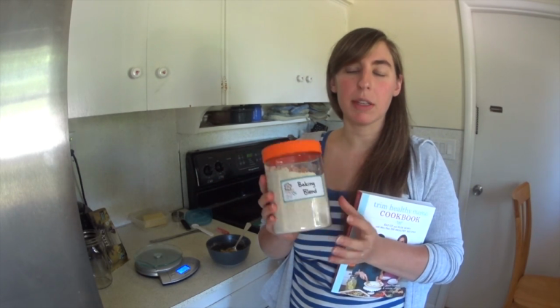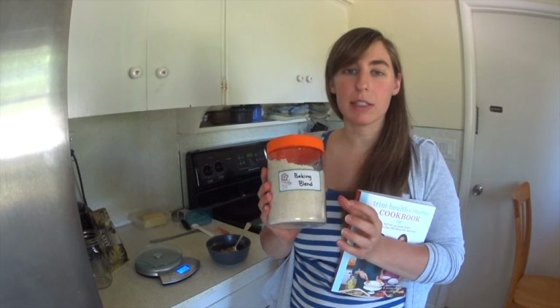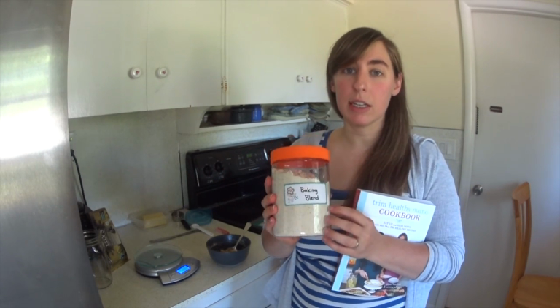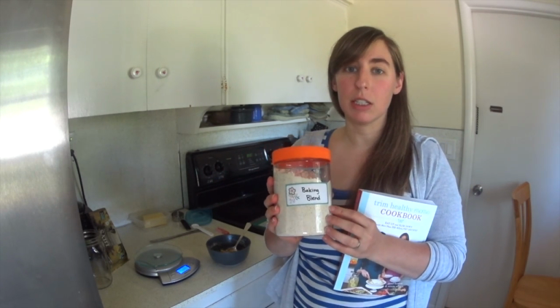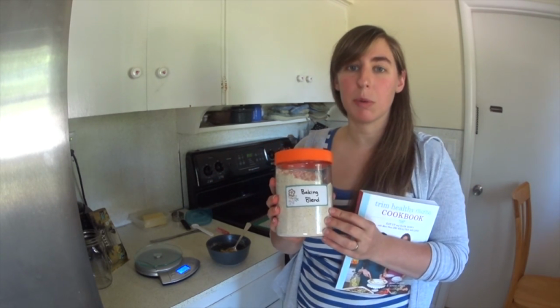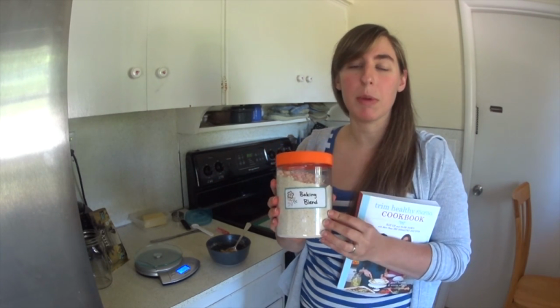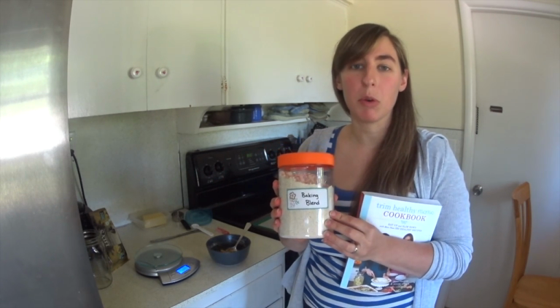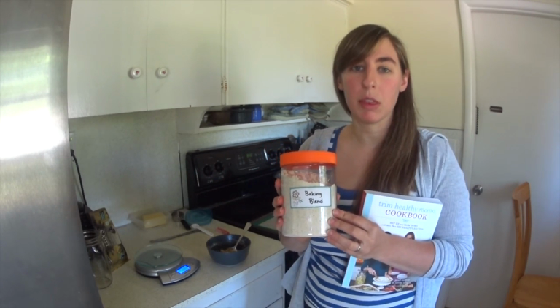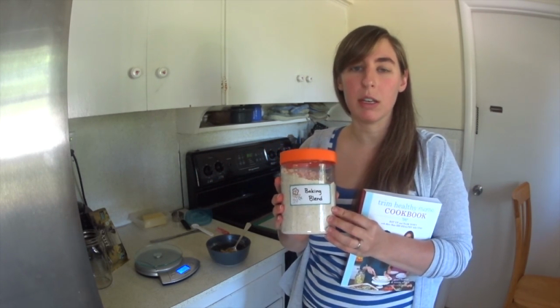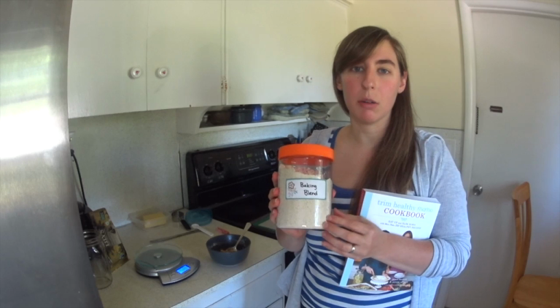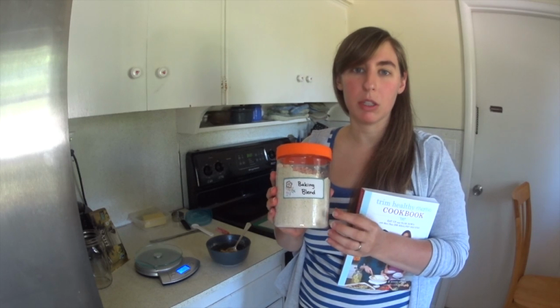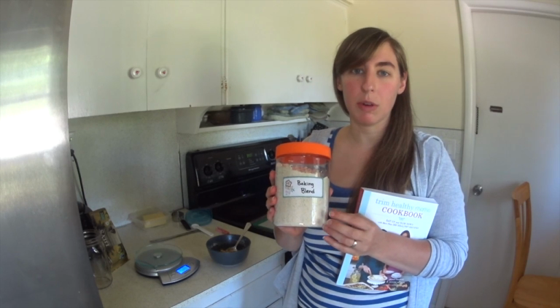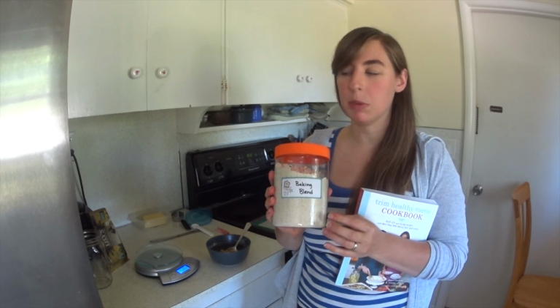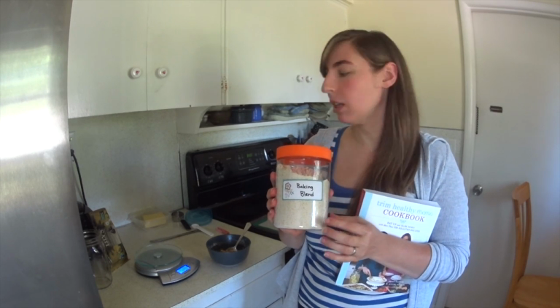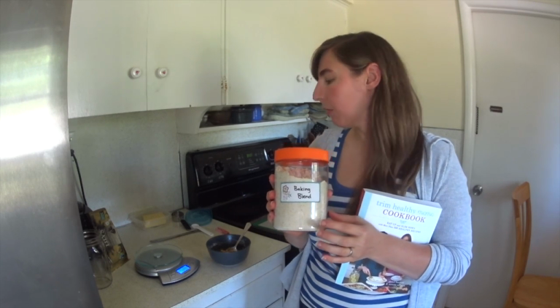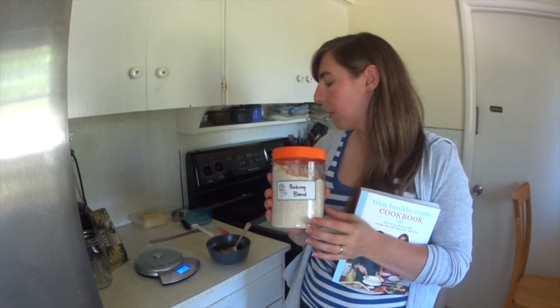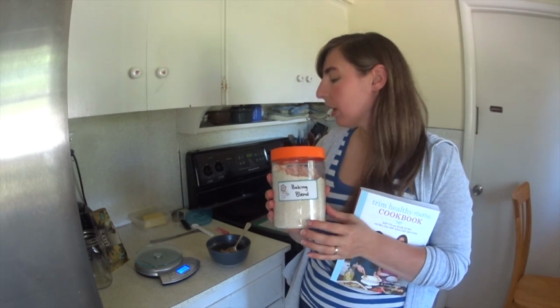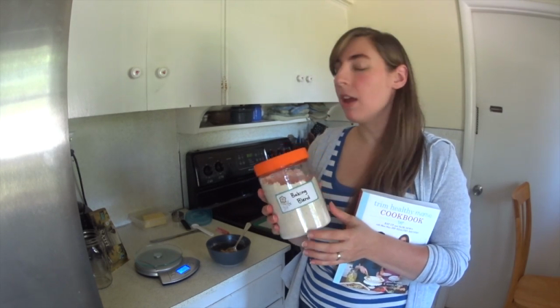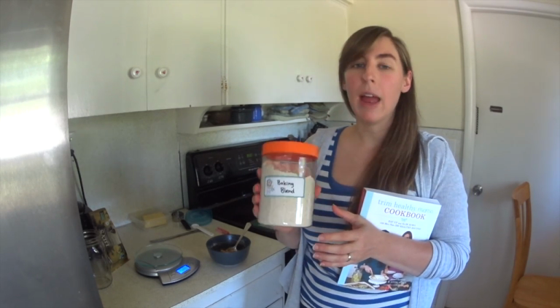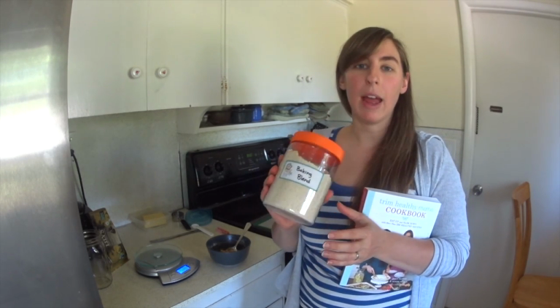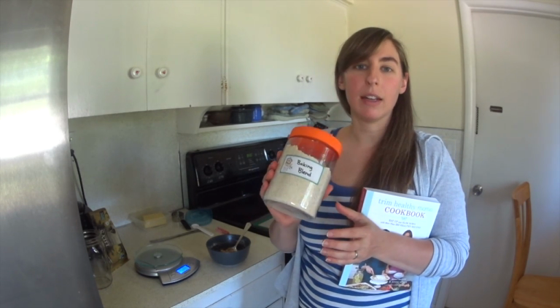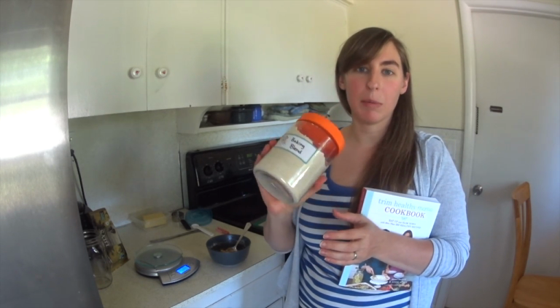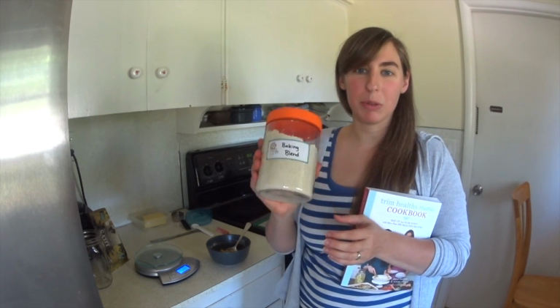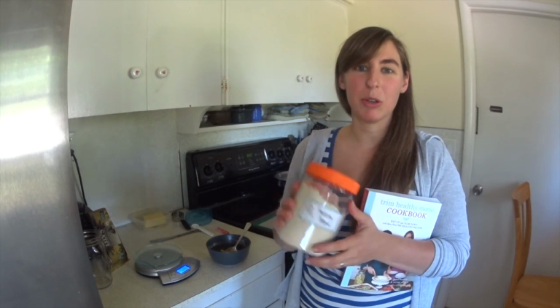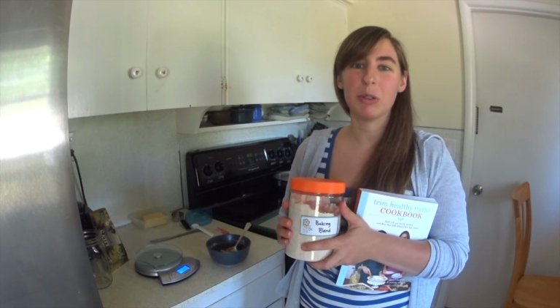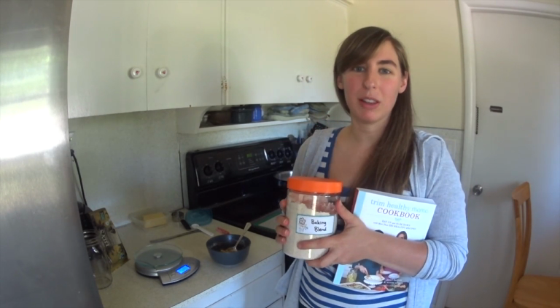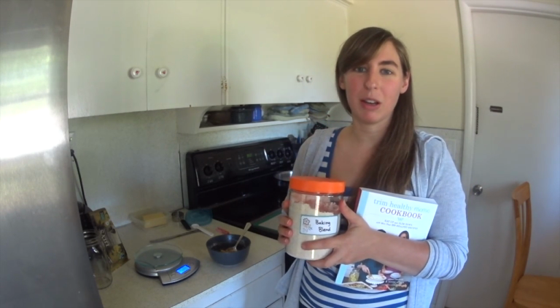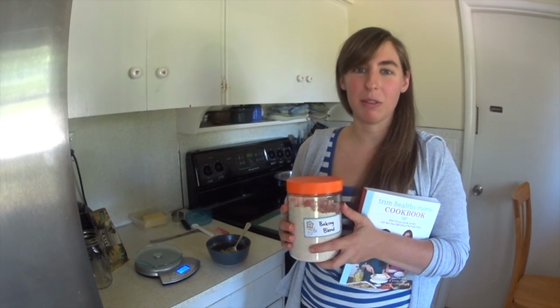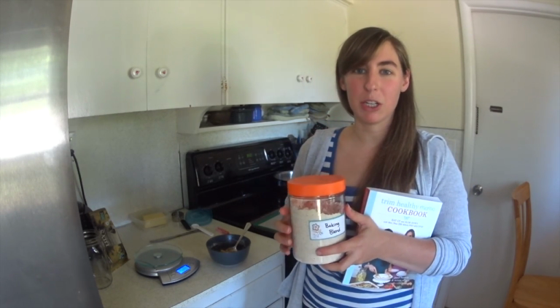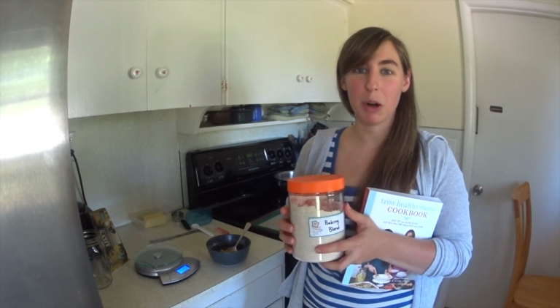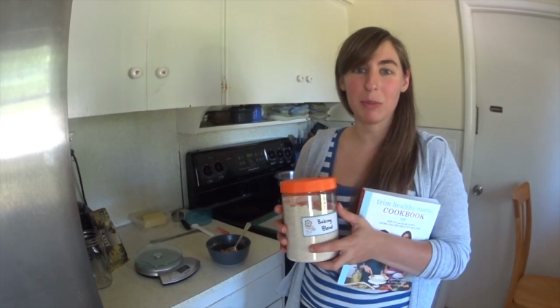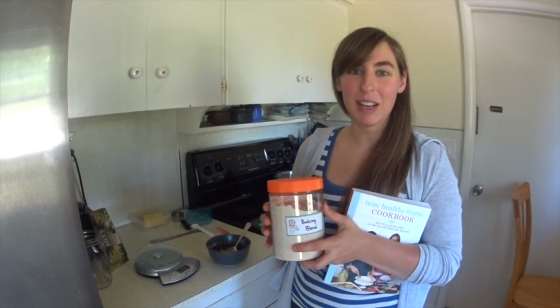I'm excited to experiment more with it with the new recipes that they've come up with, and I will show you the finished product when it's done.